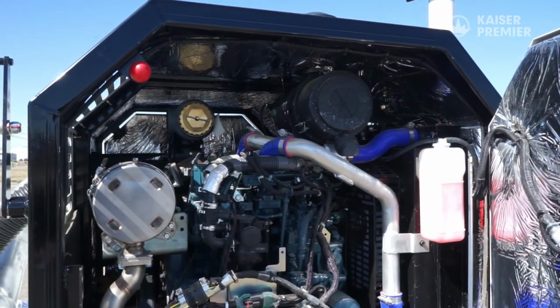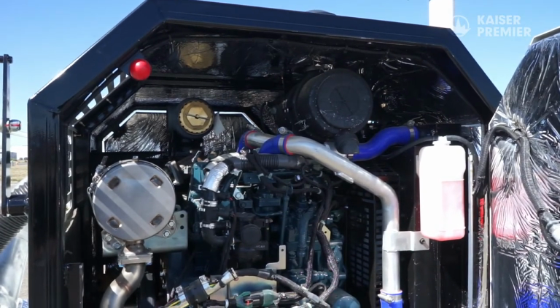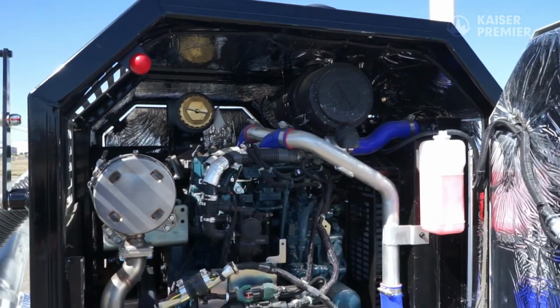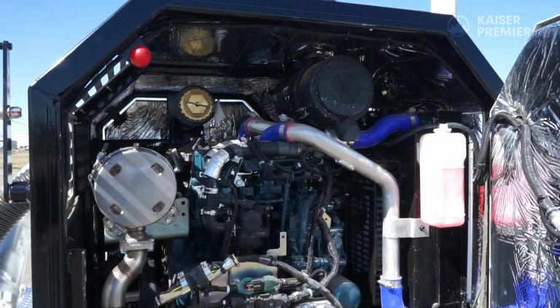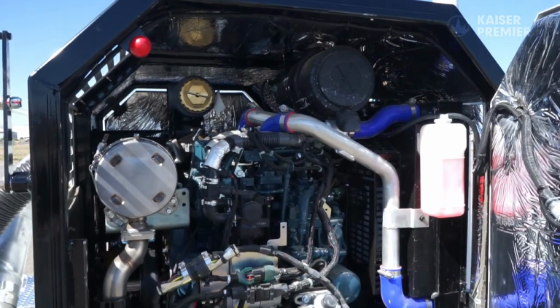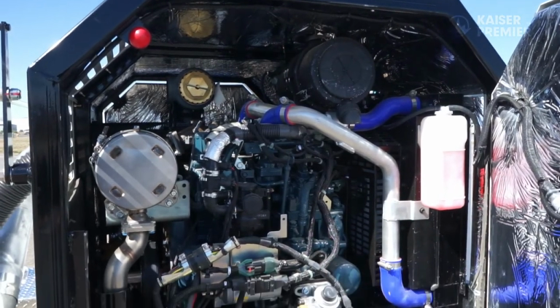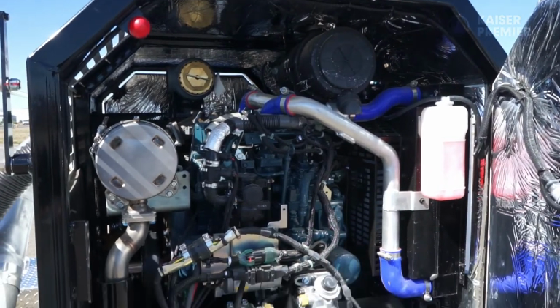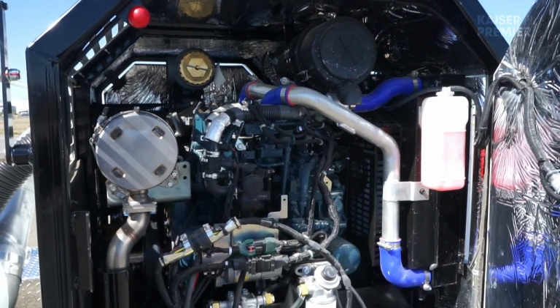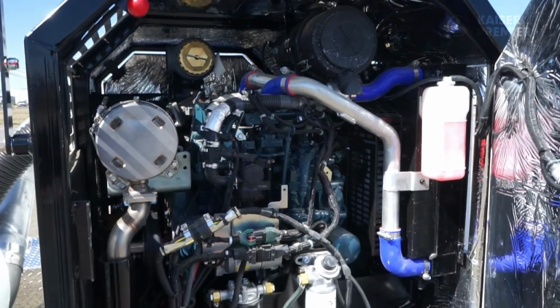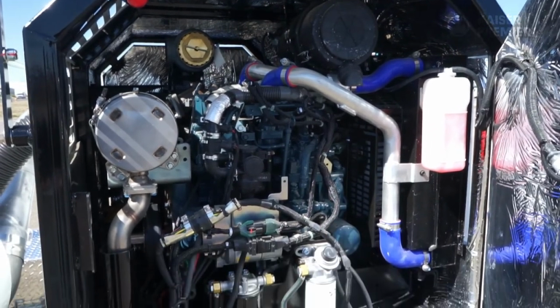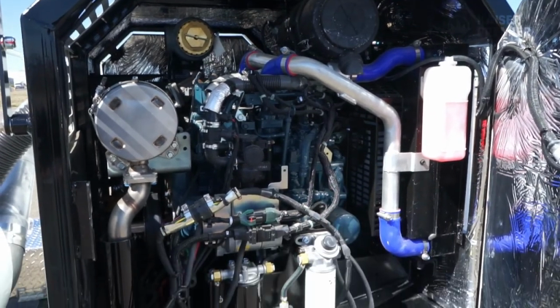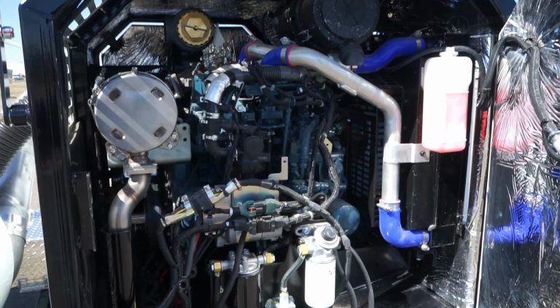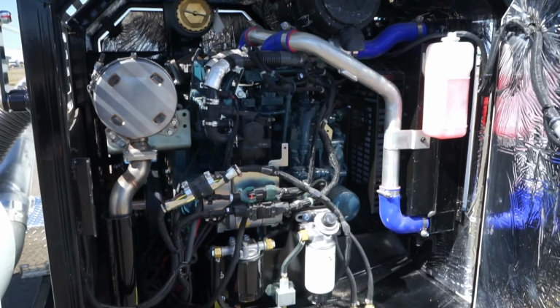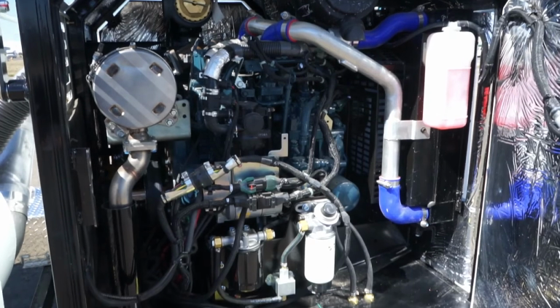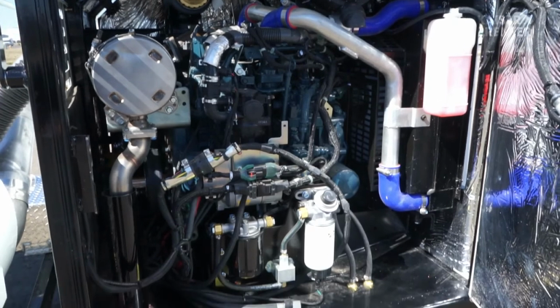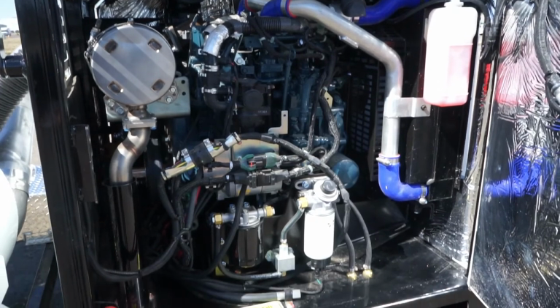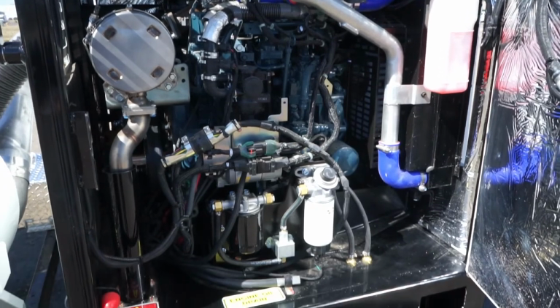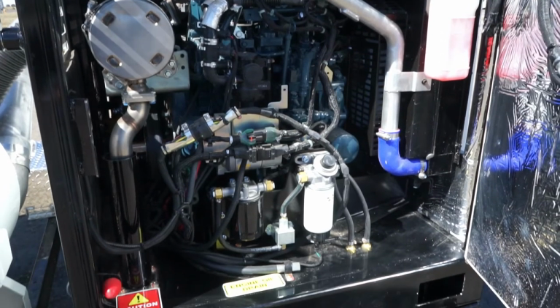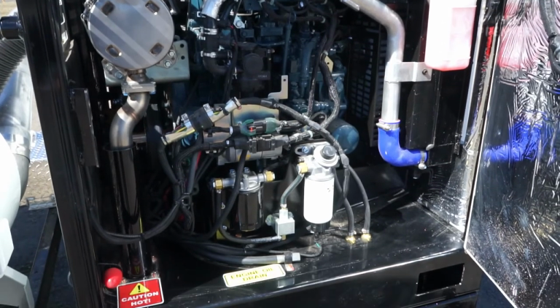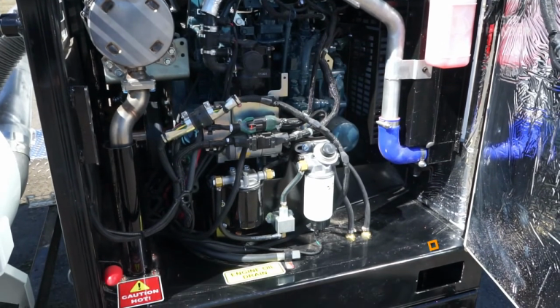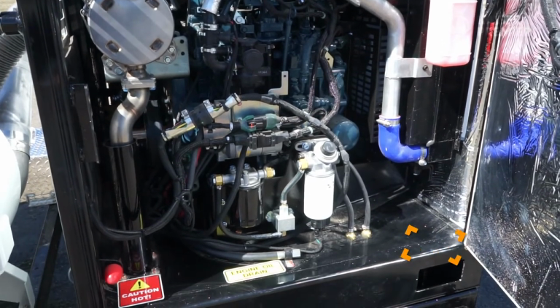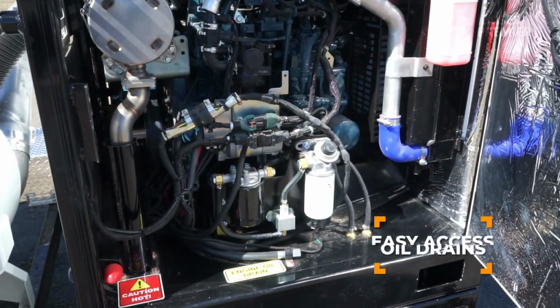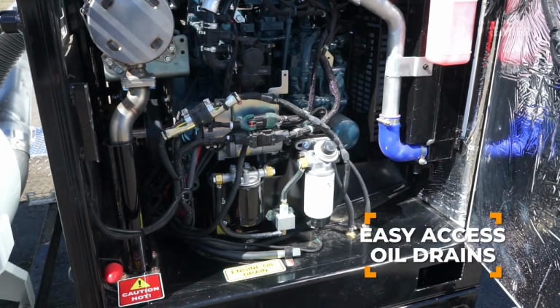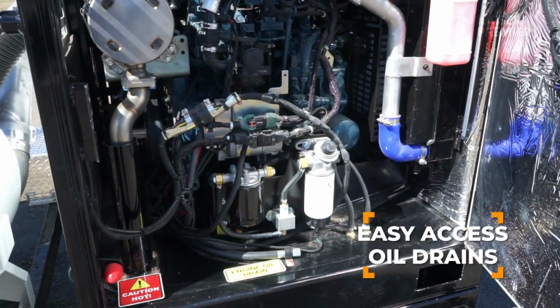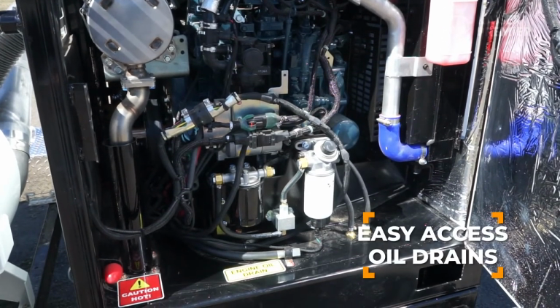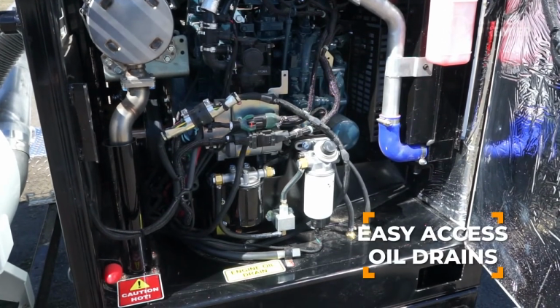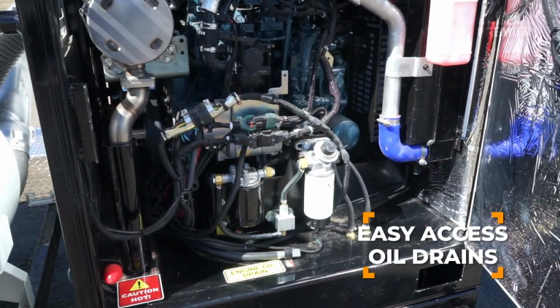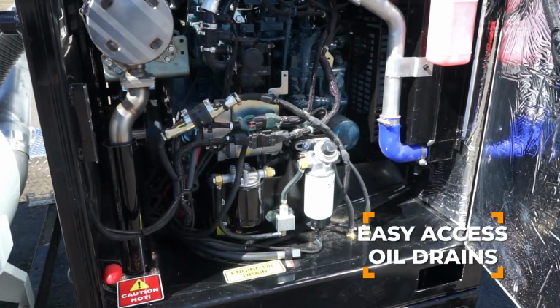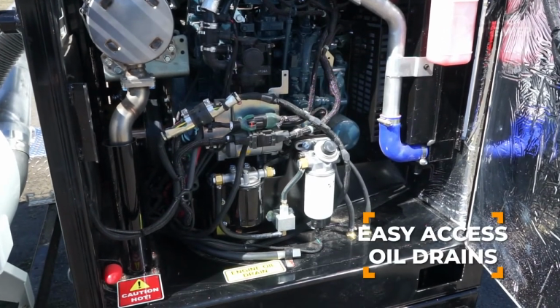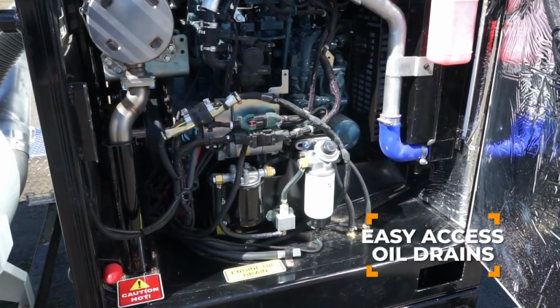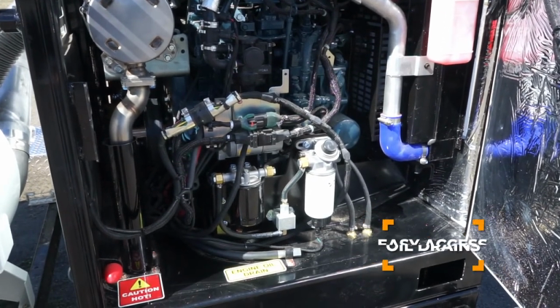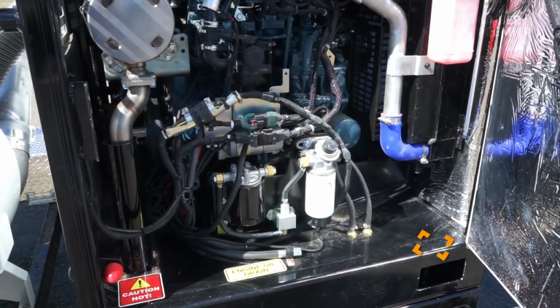The engine components have been engineered with the operator in mind. Oil drains have been placed for easy access and maintenance.